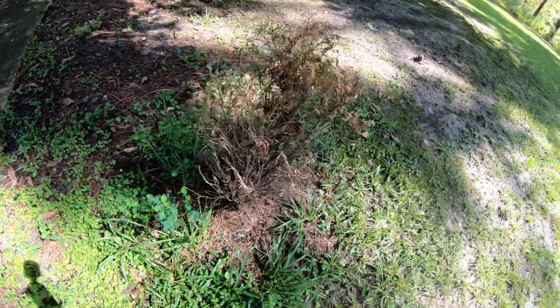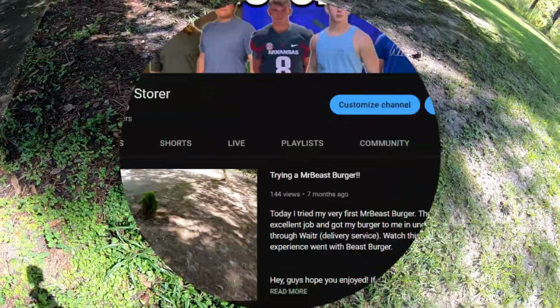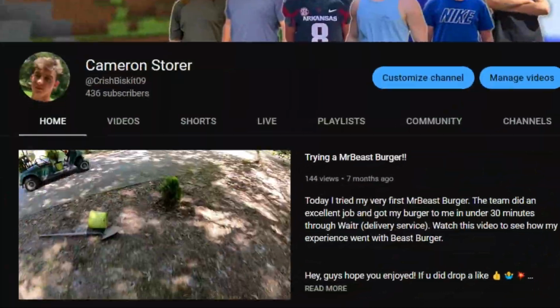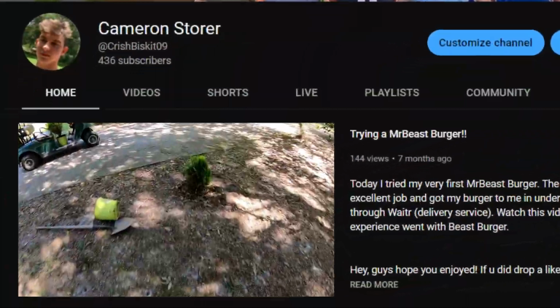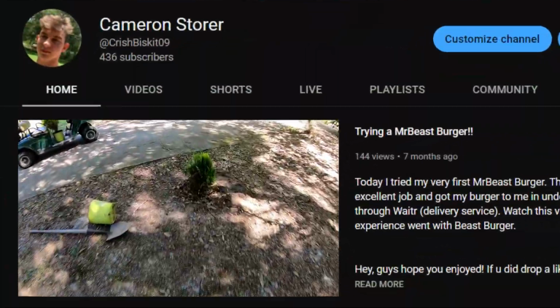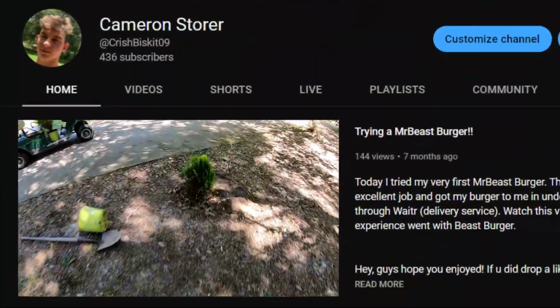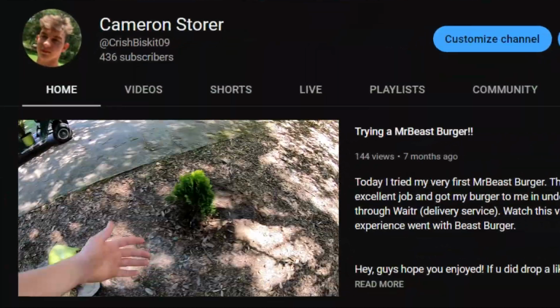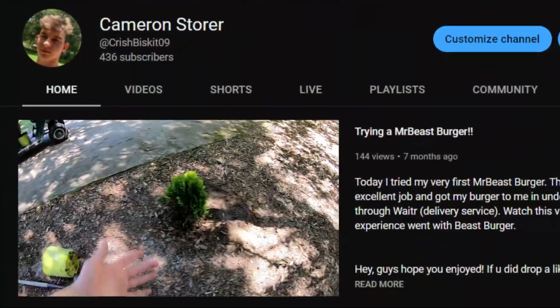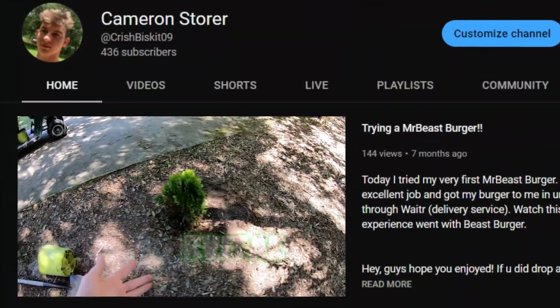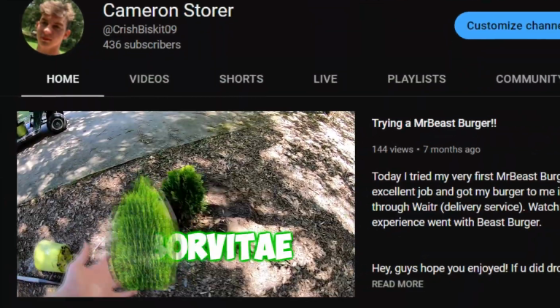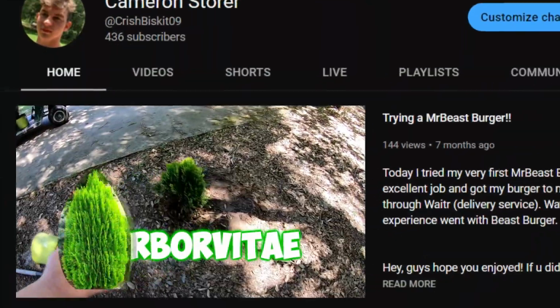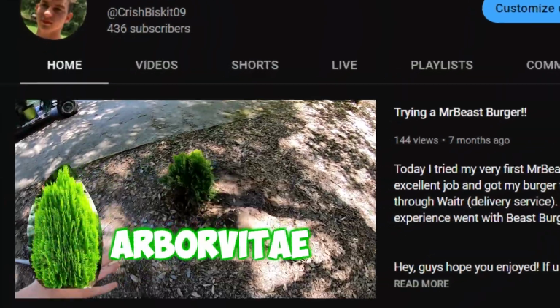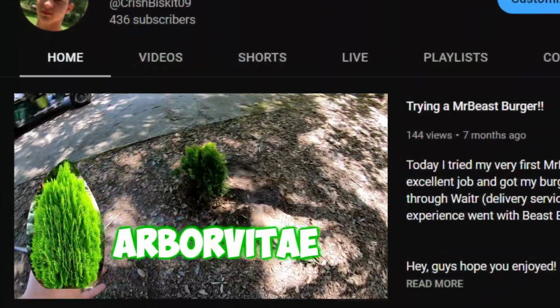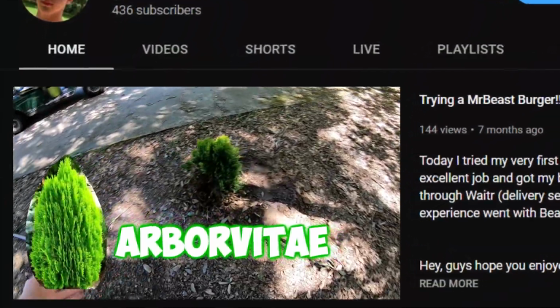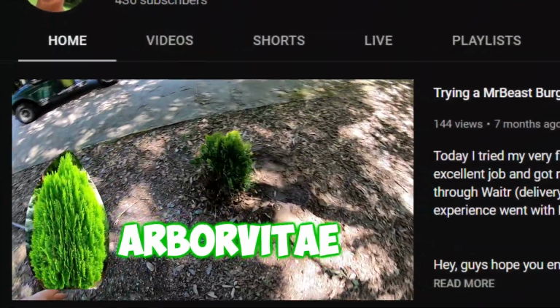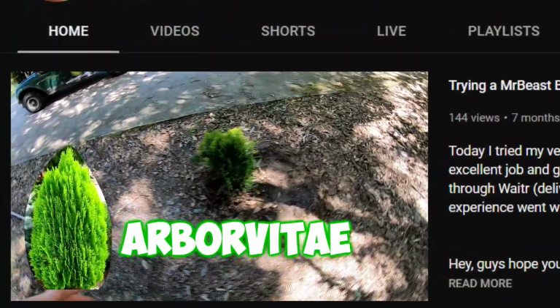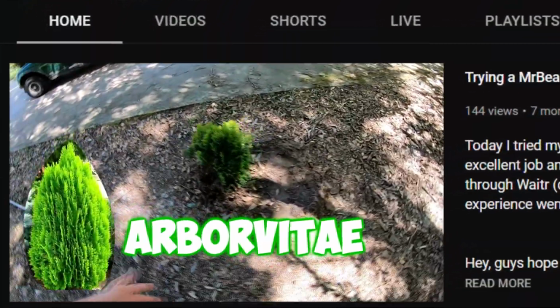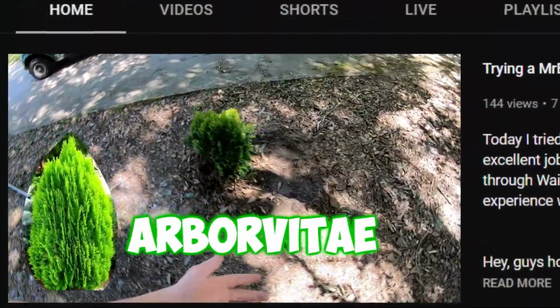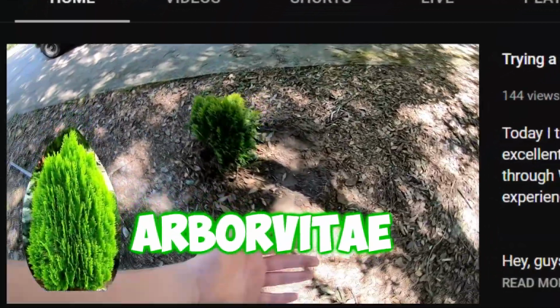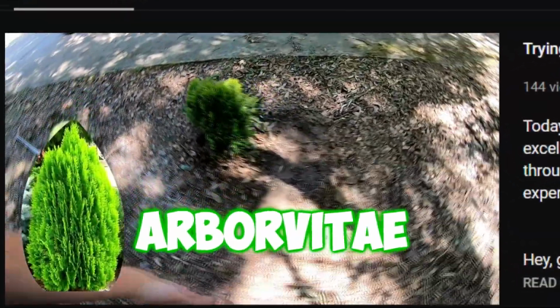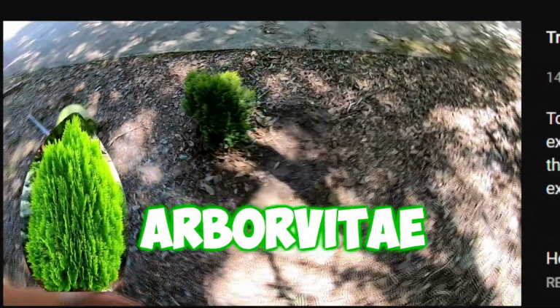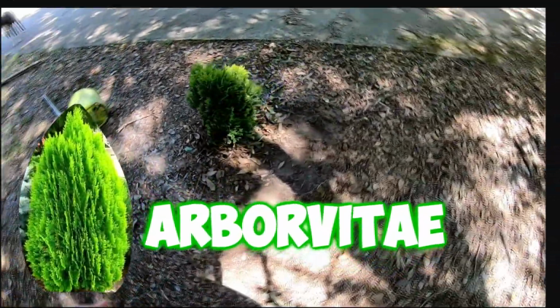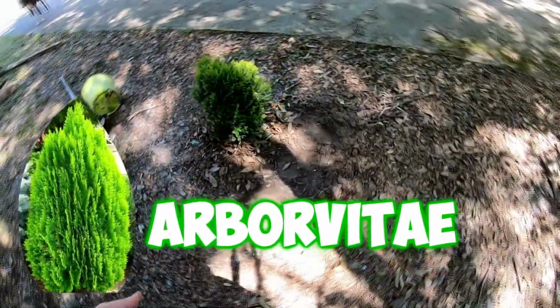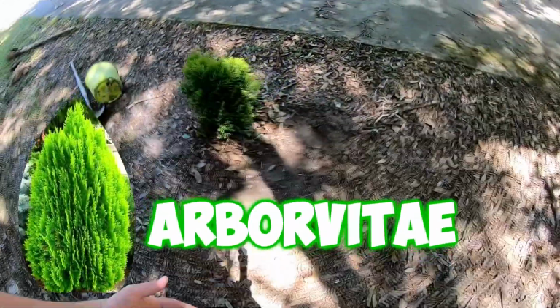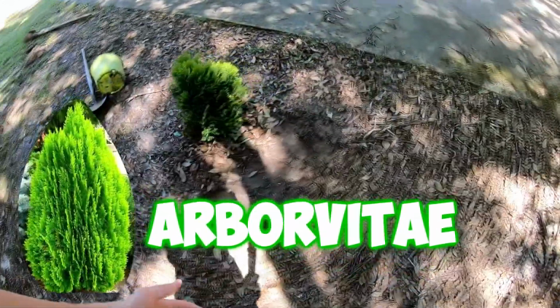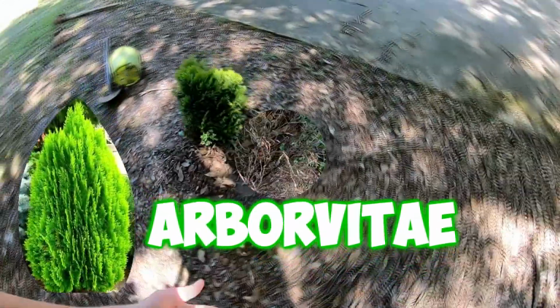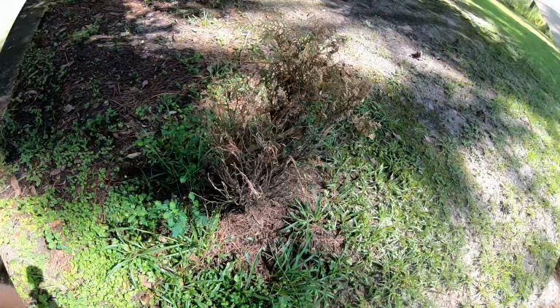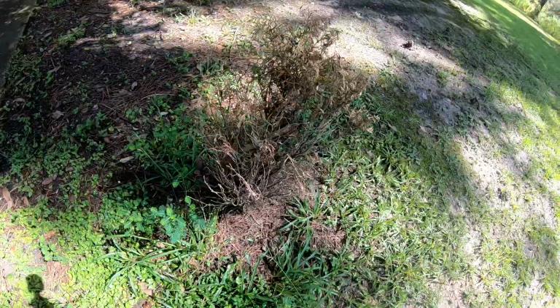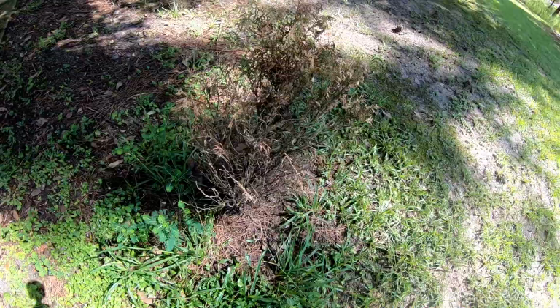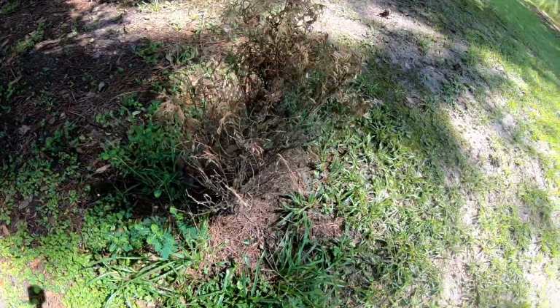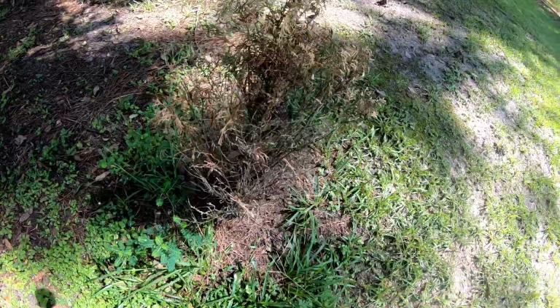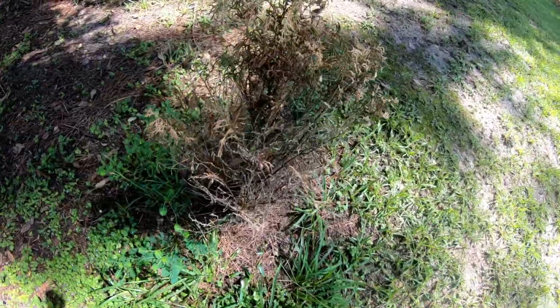This right here is an arbor vitae that I planted in a few videos ago. It's very weirdly spelled, and as you can clearly see, it is not doing well at all.